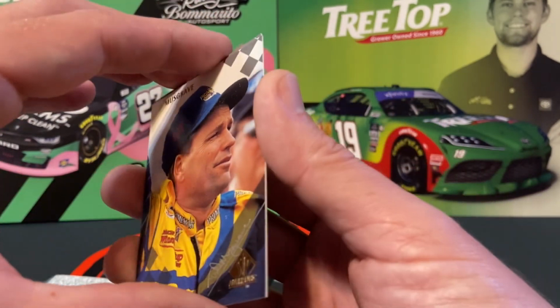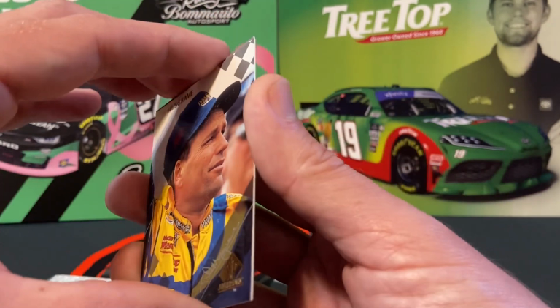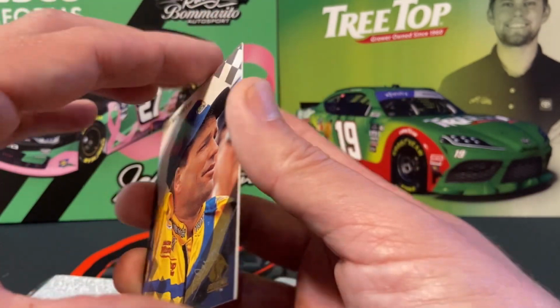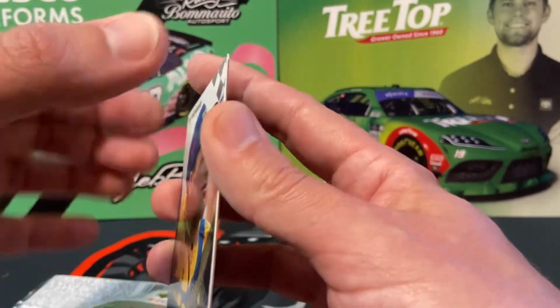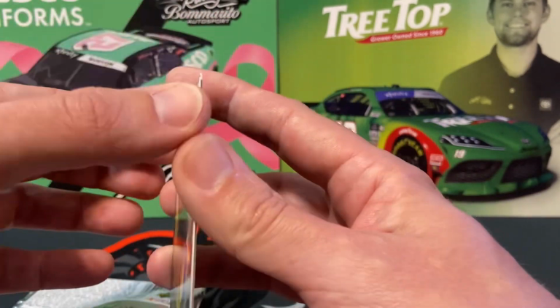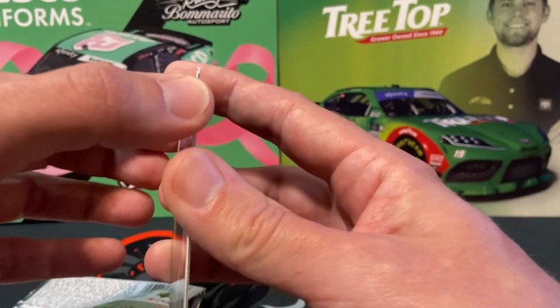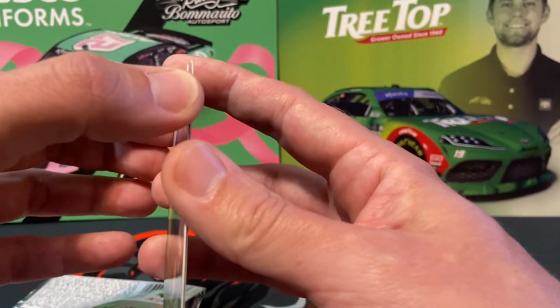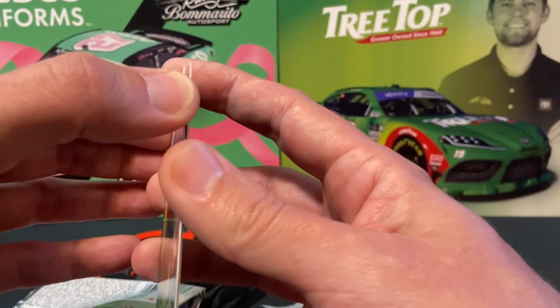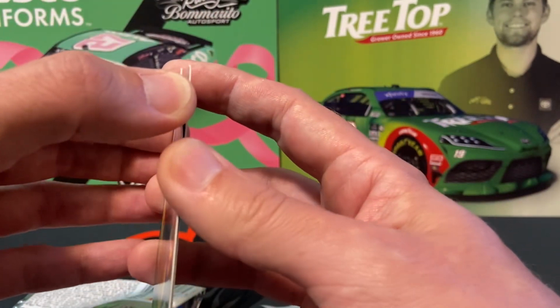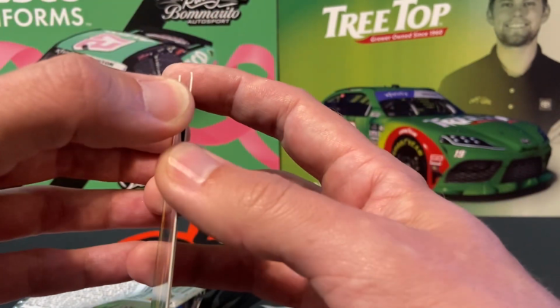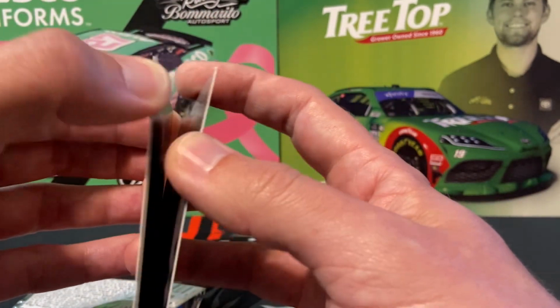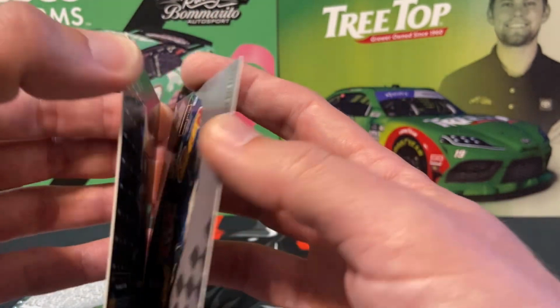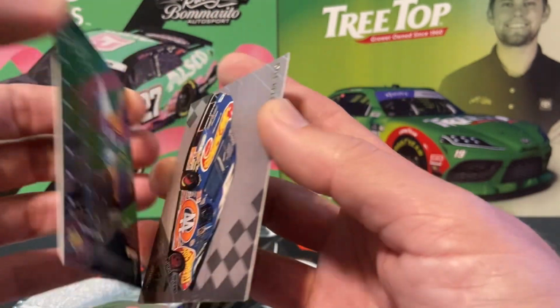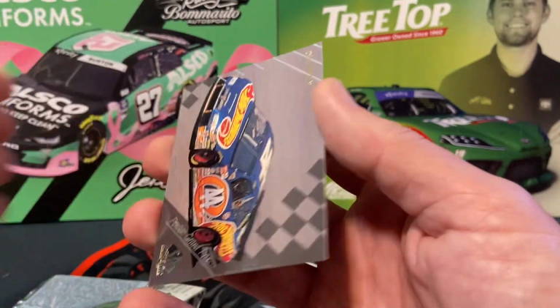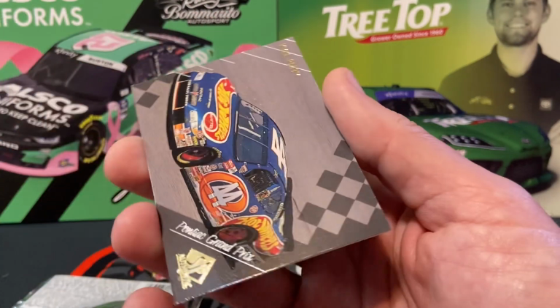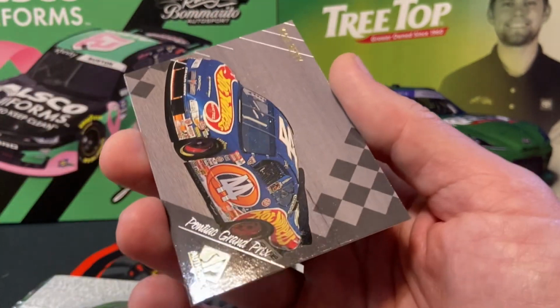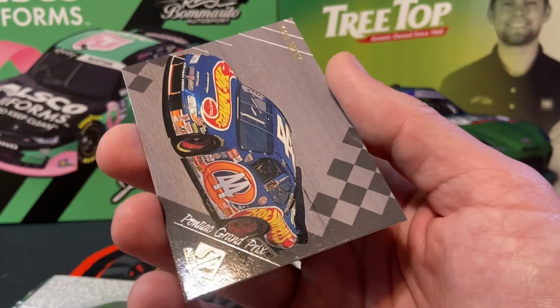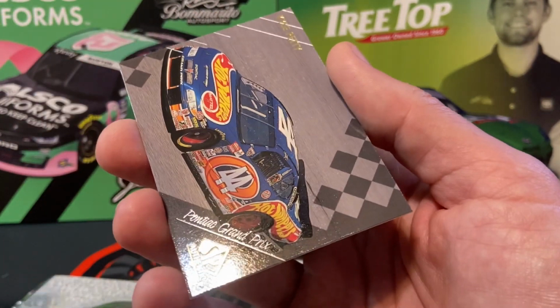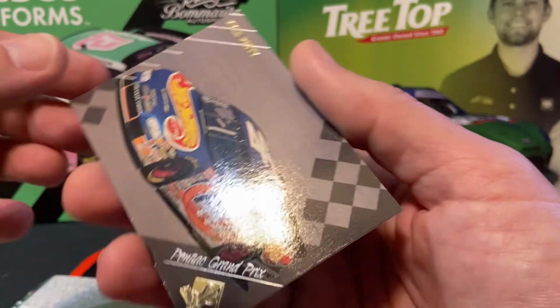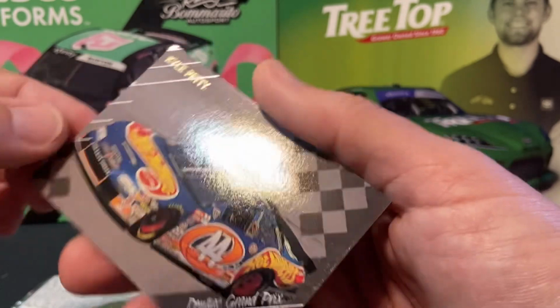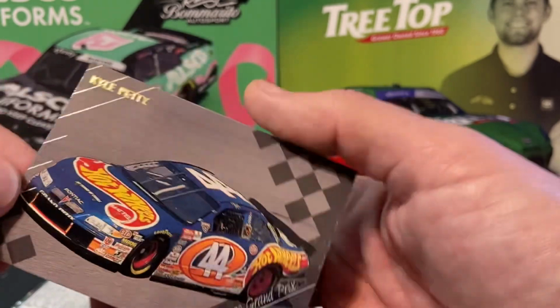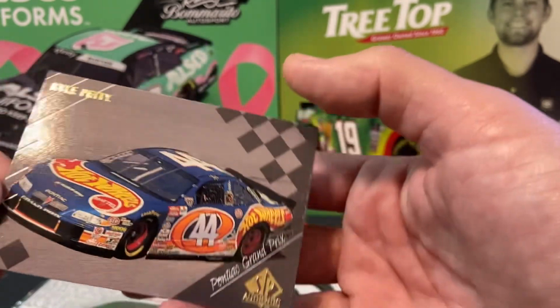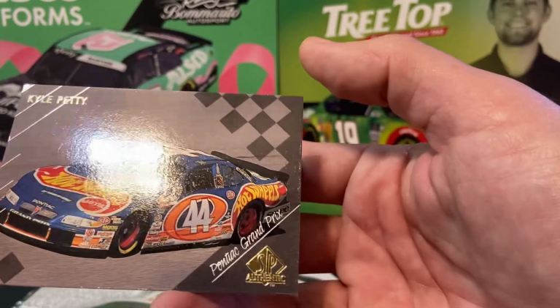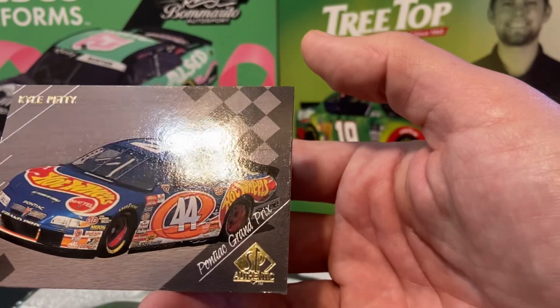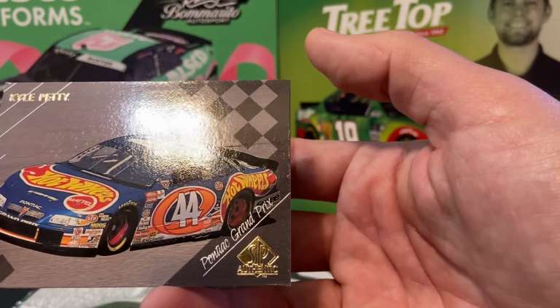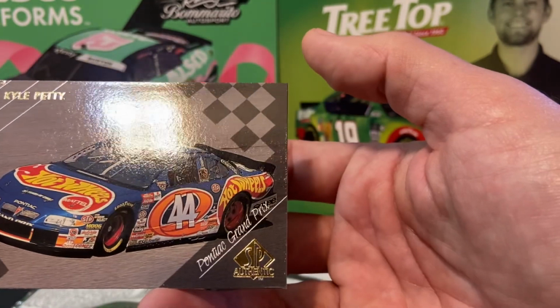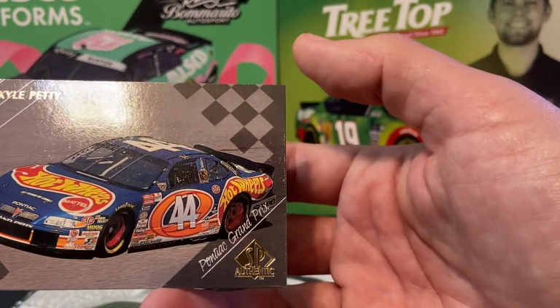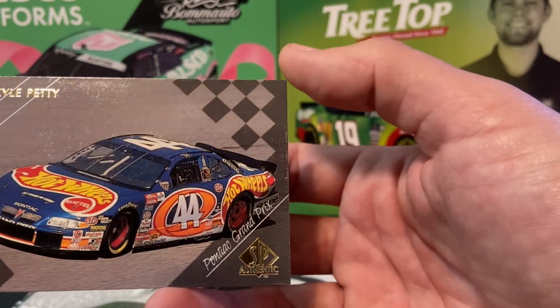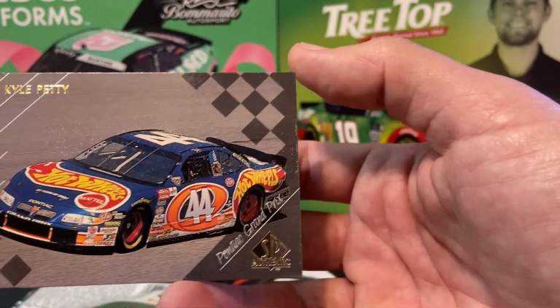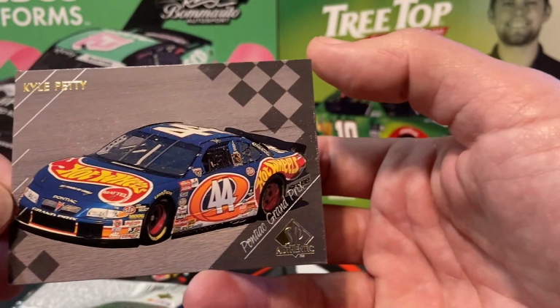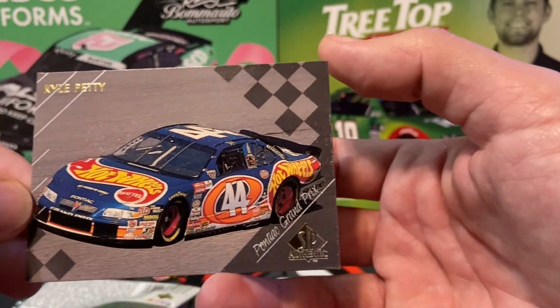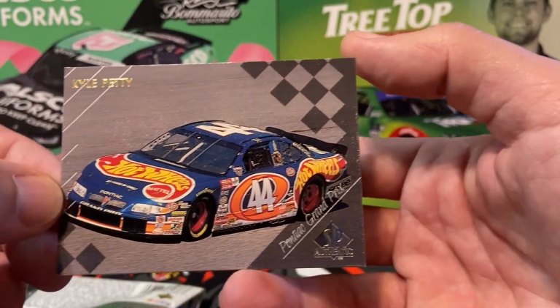Then another sticky one. Kyle Petty. Bonnie at Grand Prix.